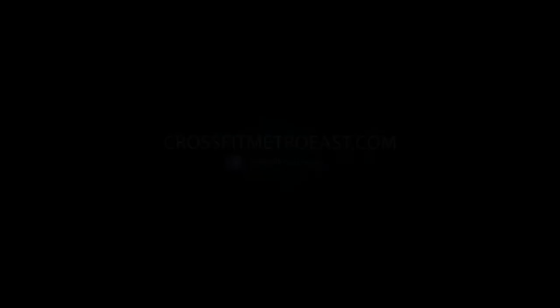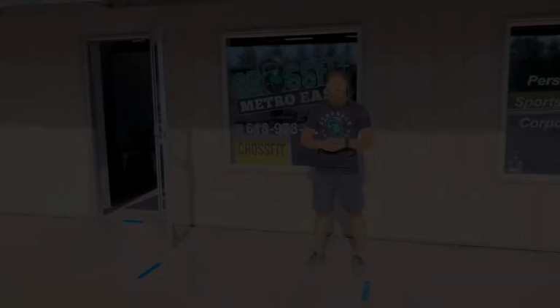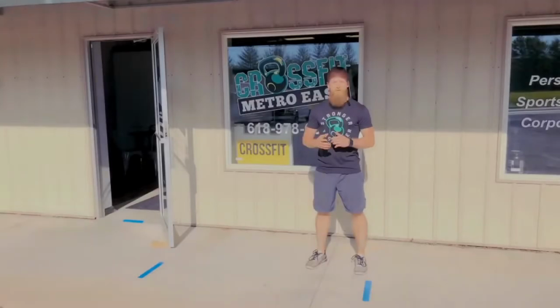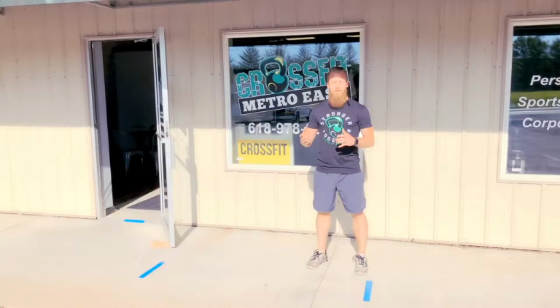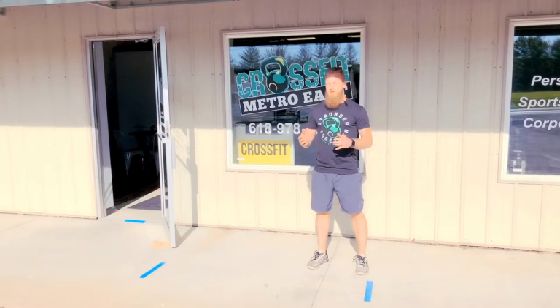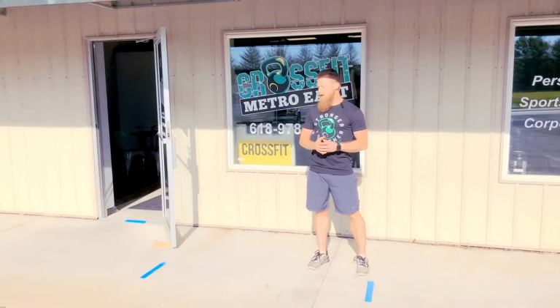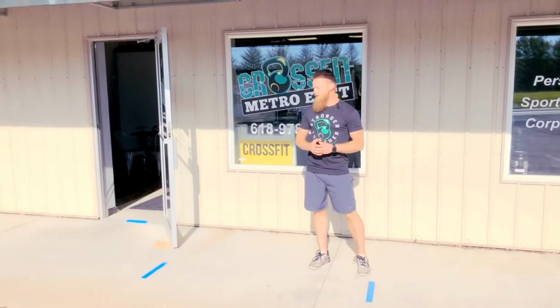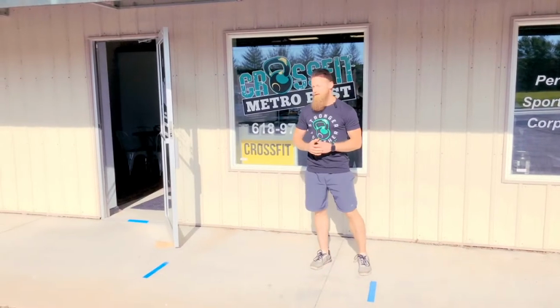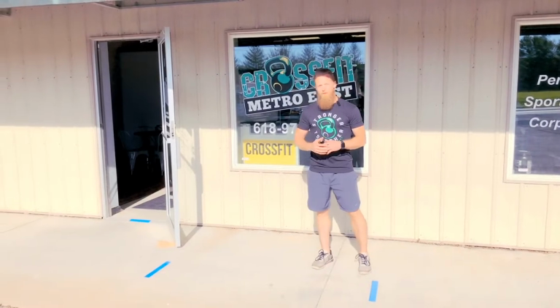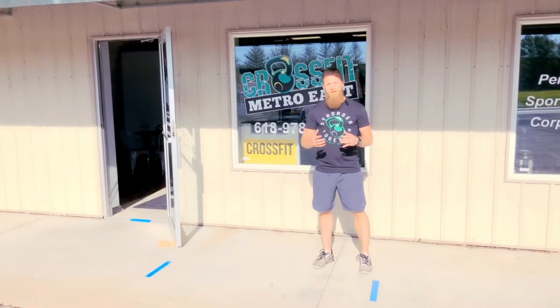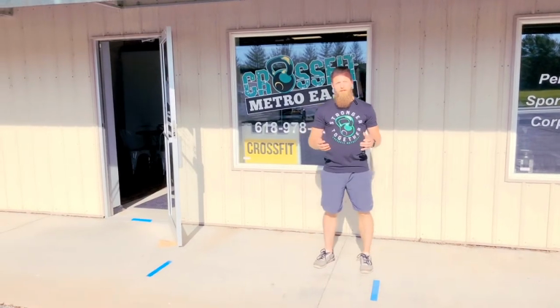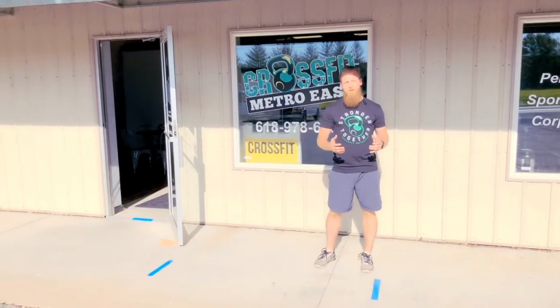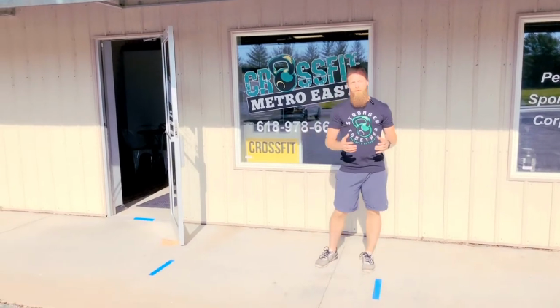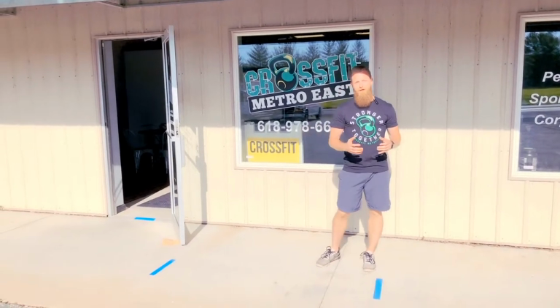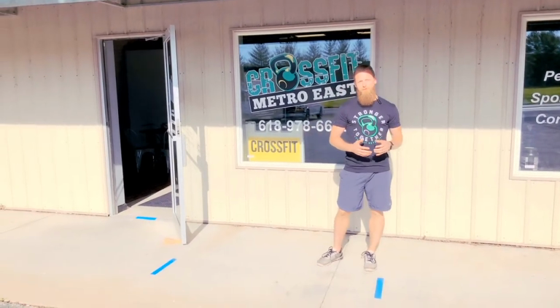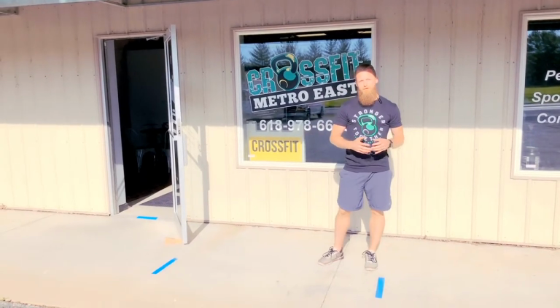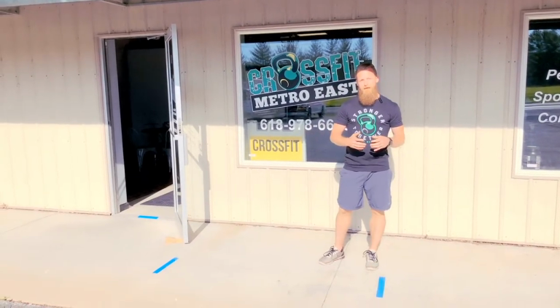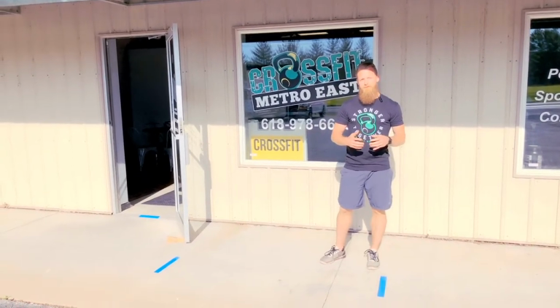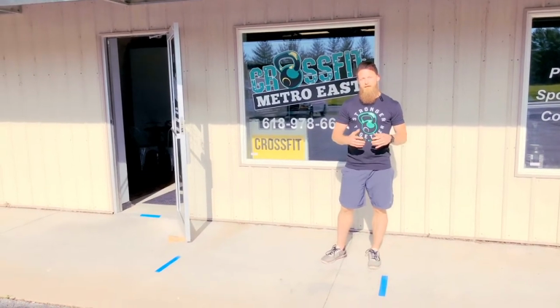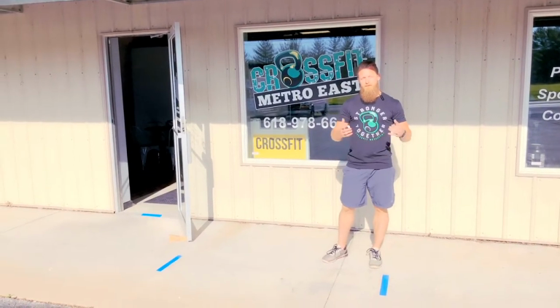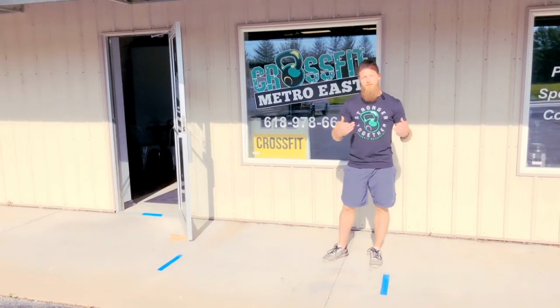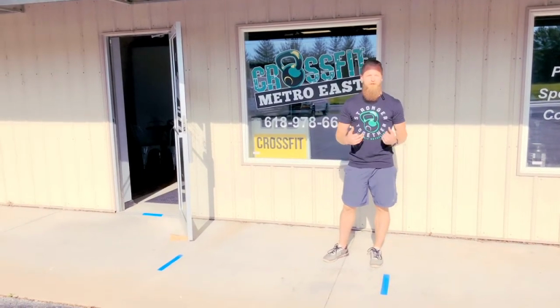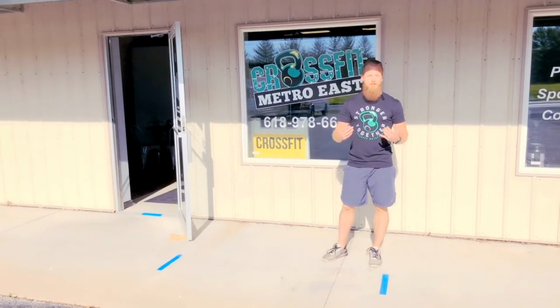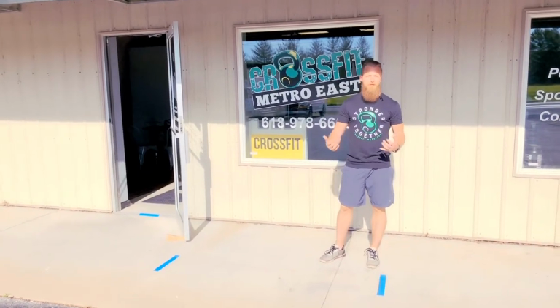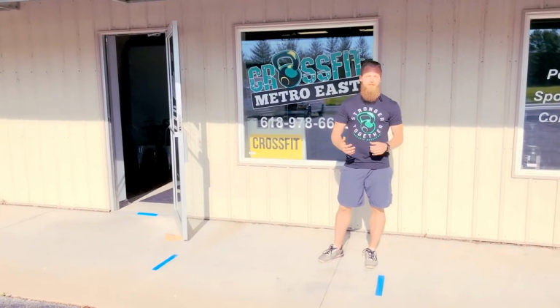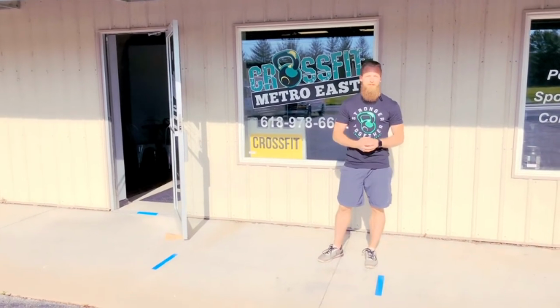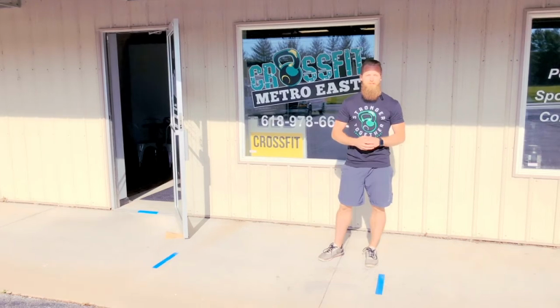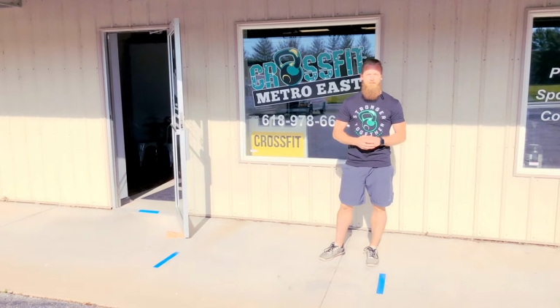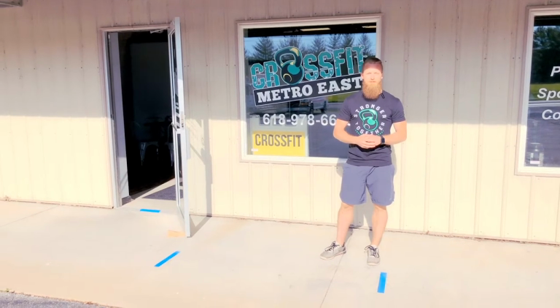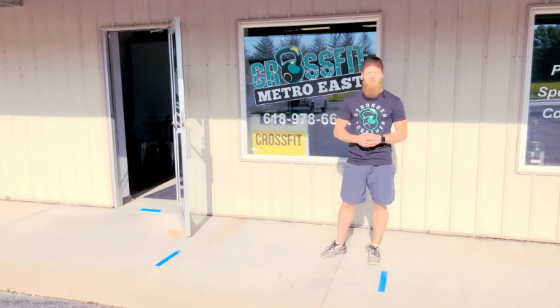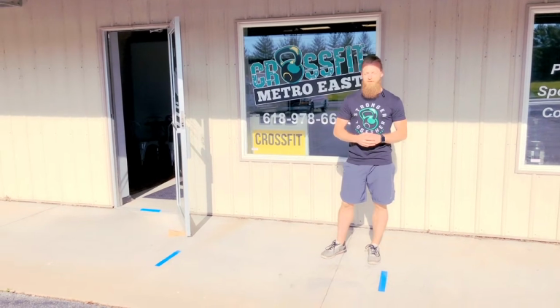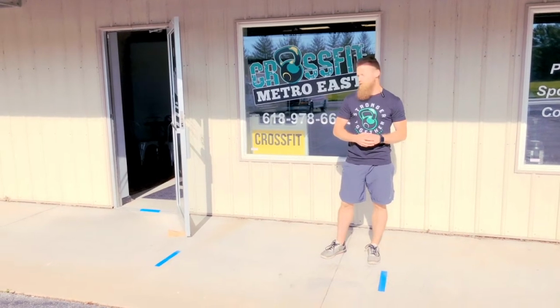Hey everybody, Coach Josh here. I want to give you guys a quick walkthrough about how everything's going to look as you come into the facility starting June 1.